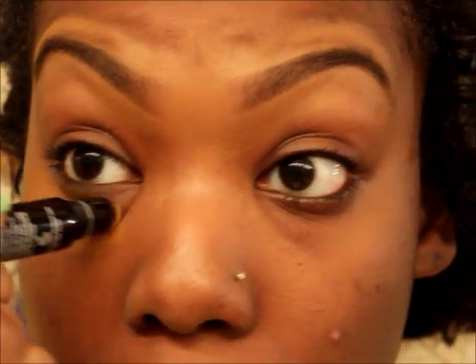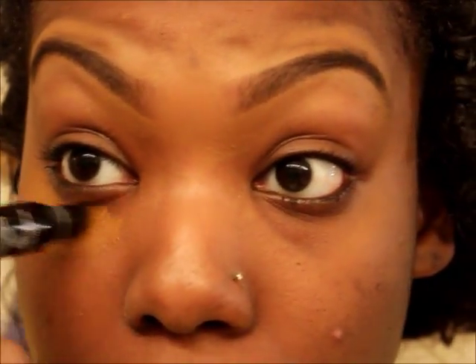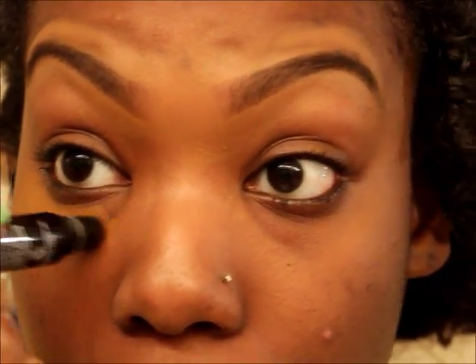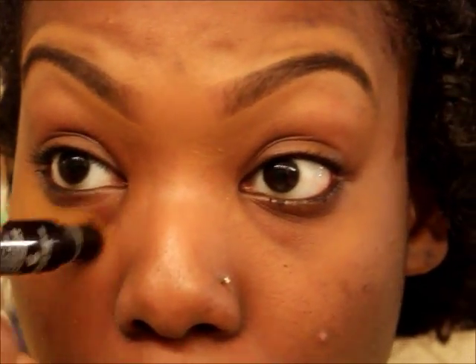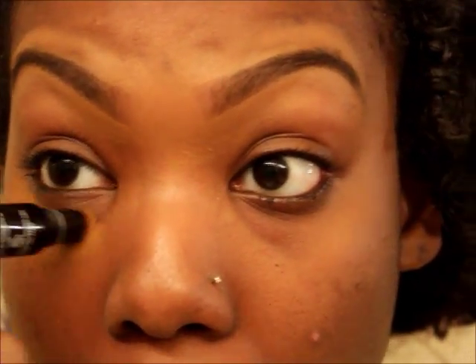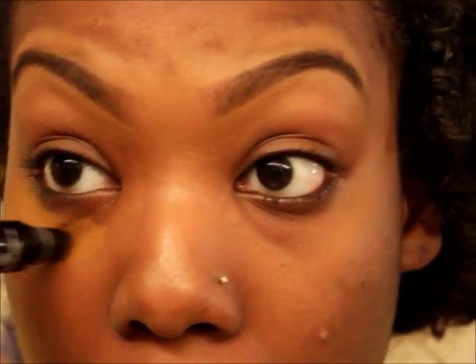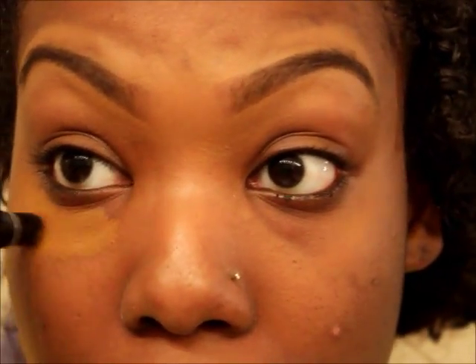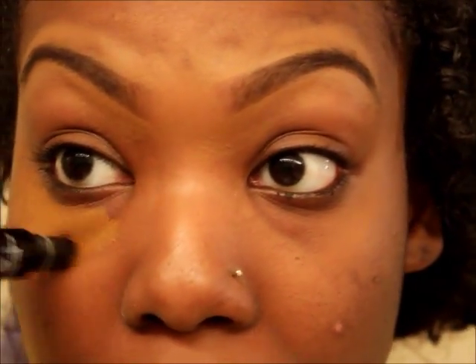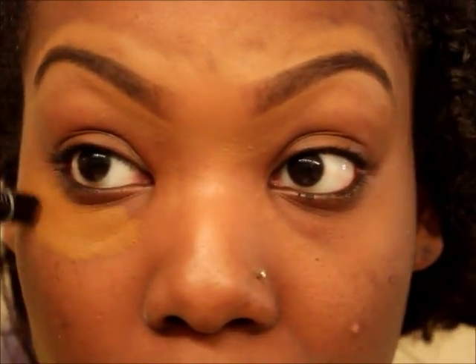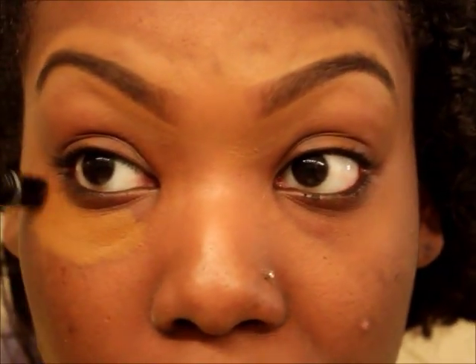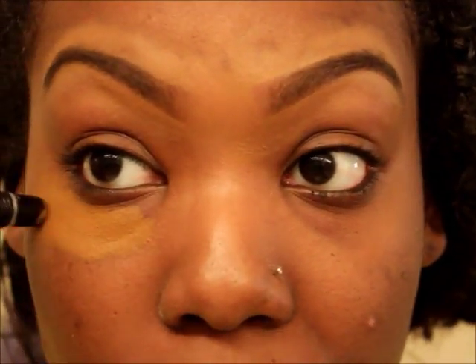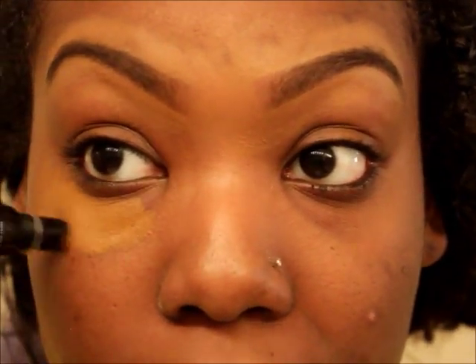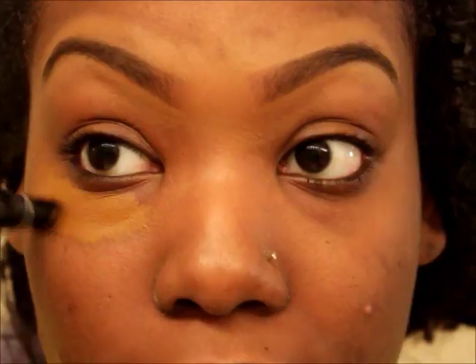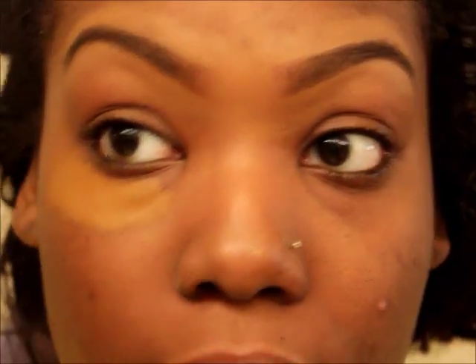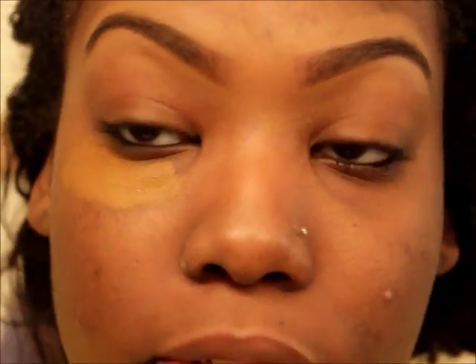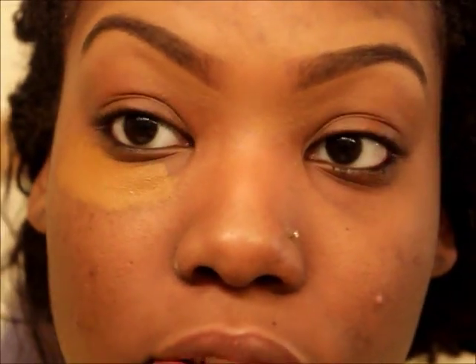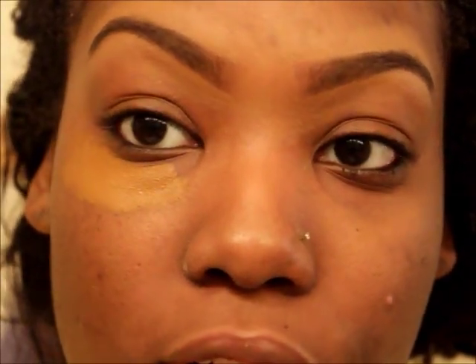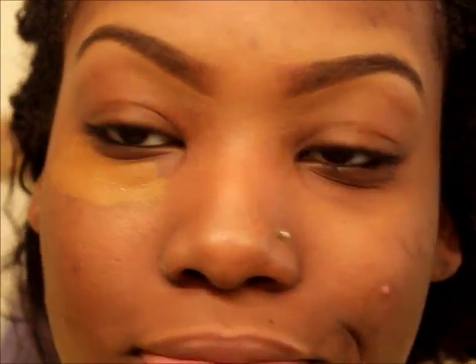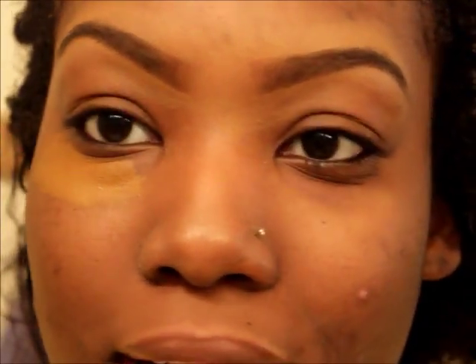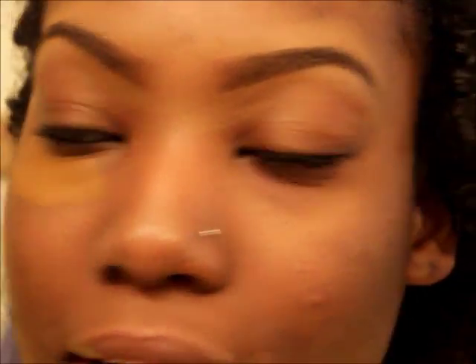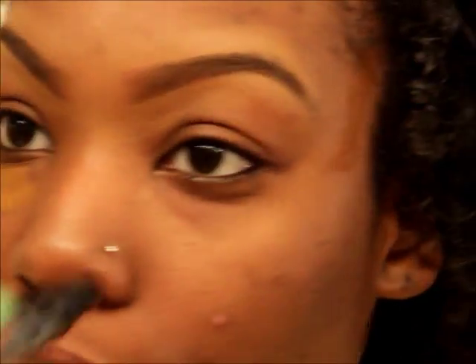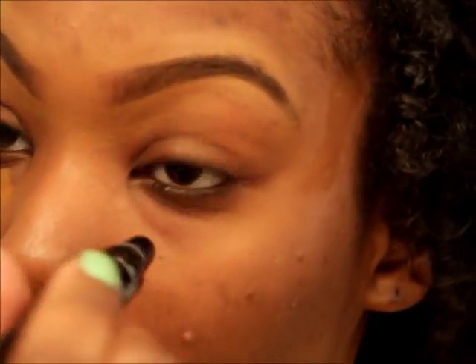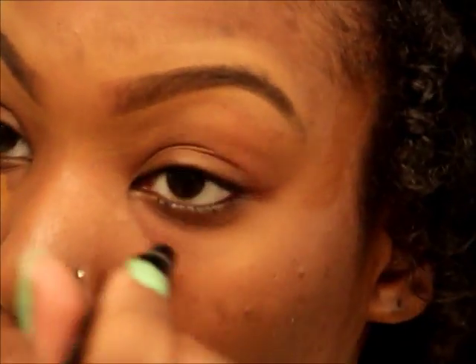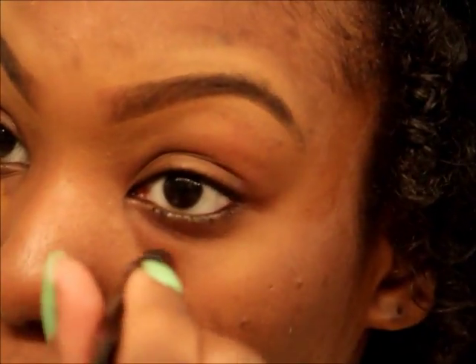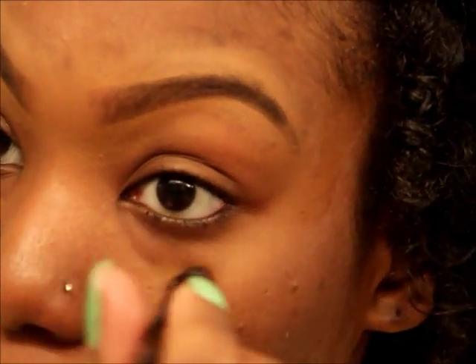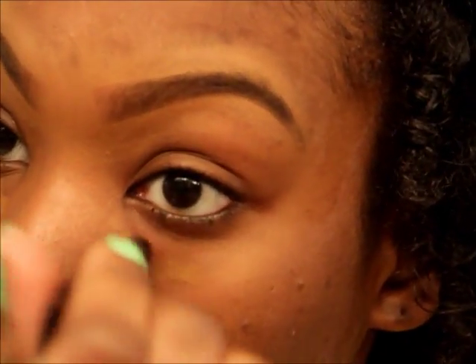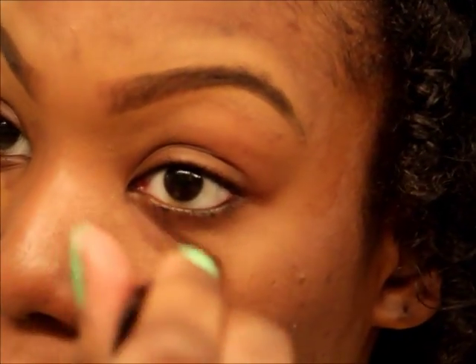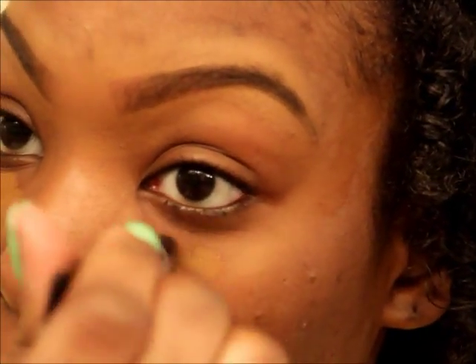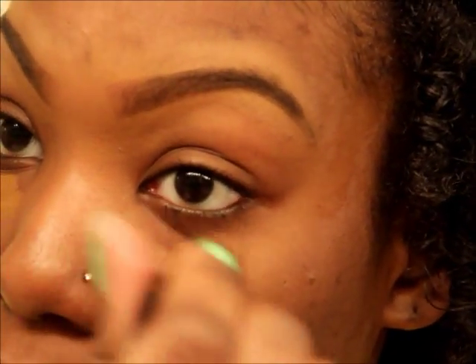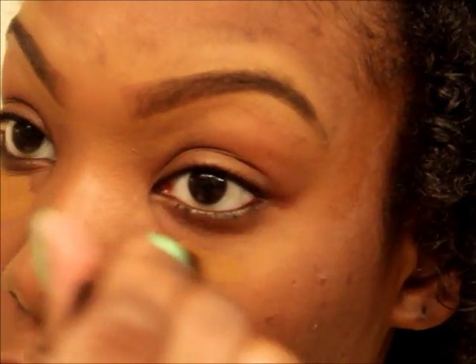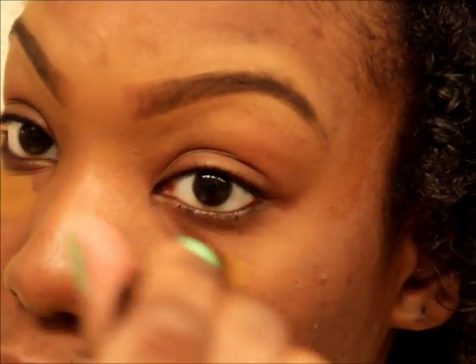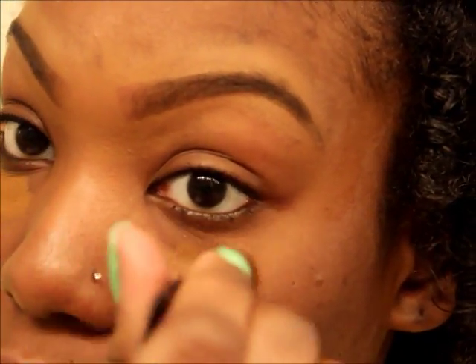It's not really for highlighting or anything like that, but there are no rules to makeup — you can use this for anything.